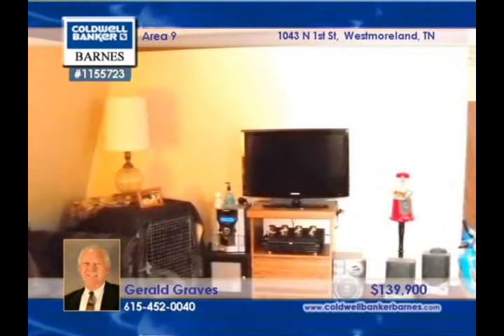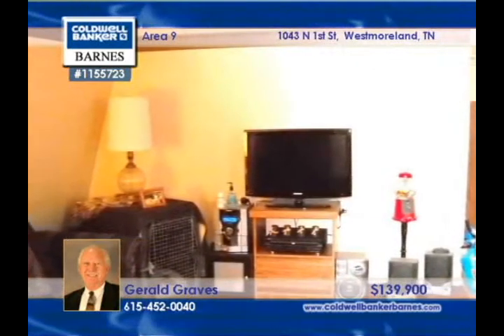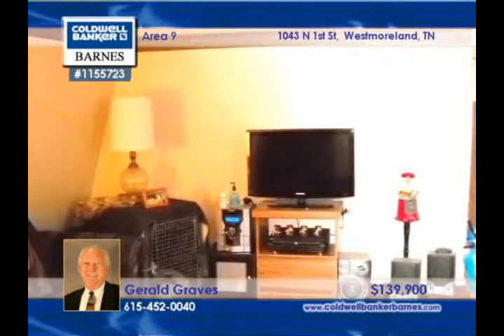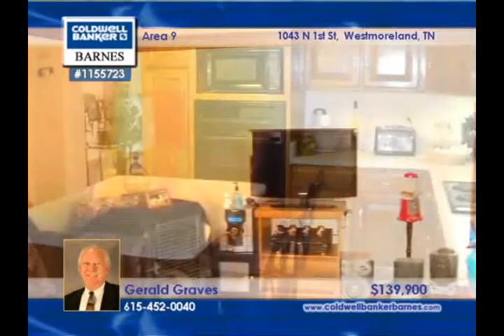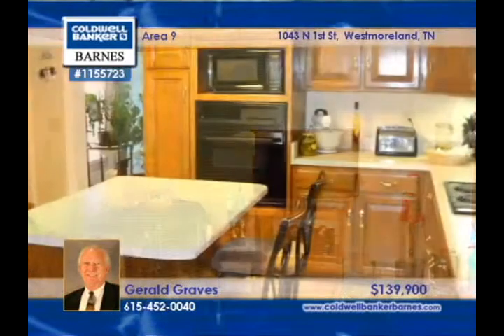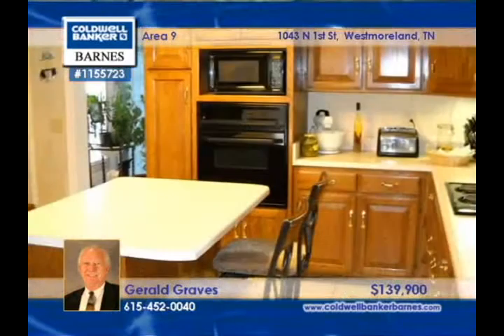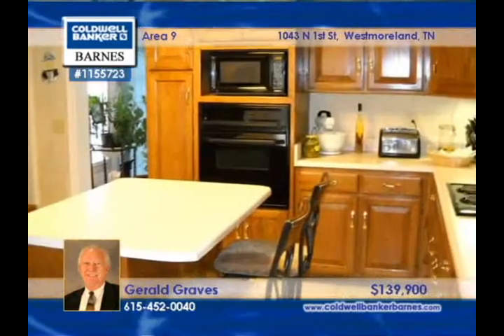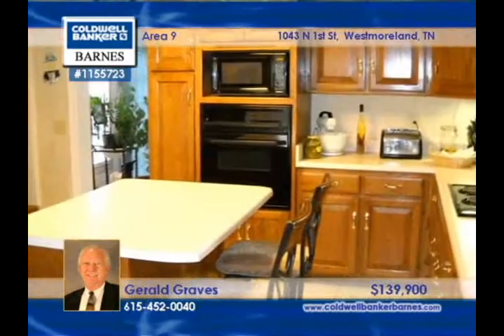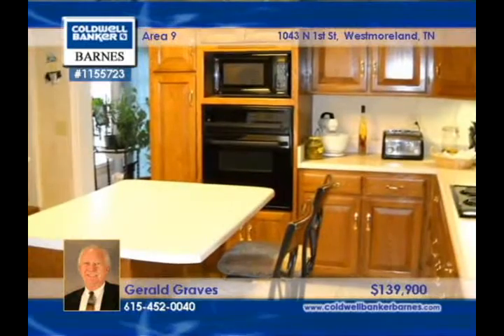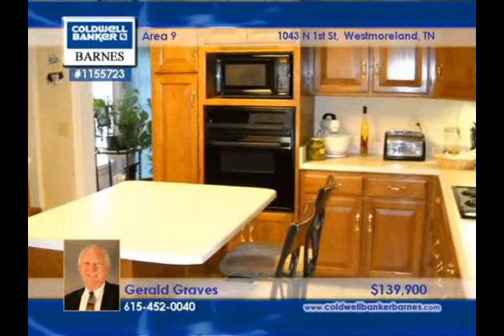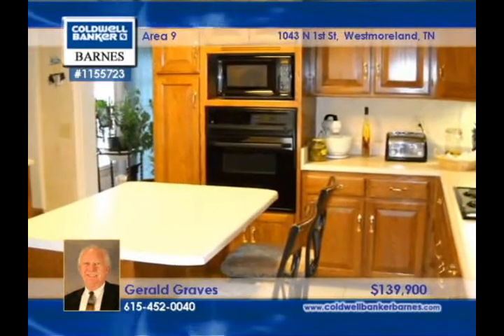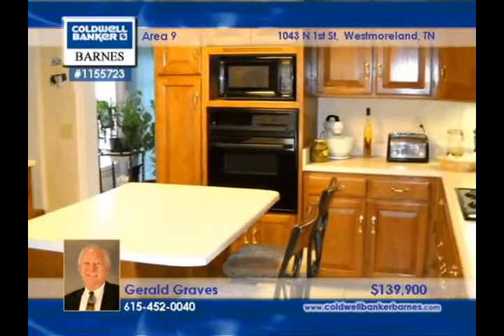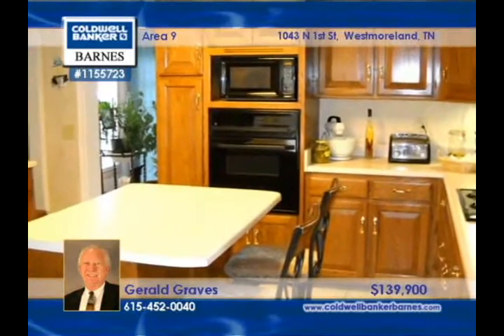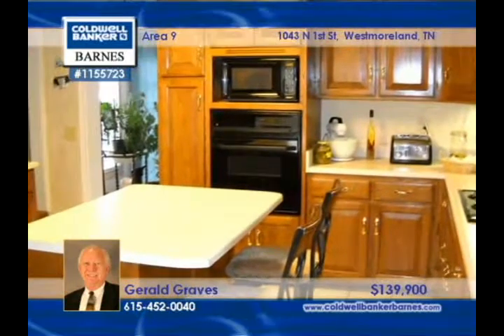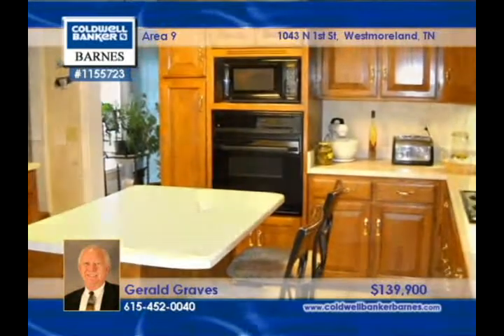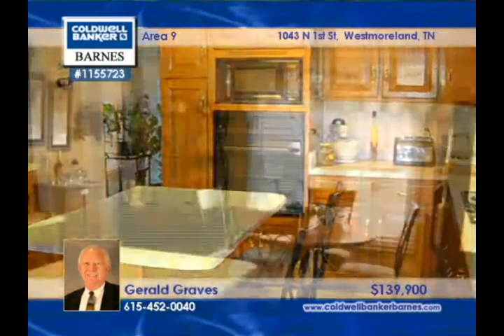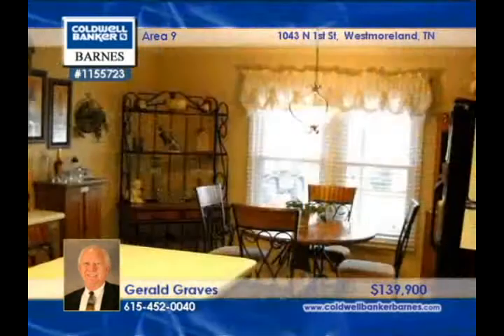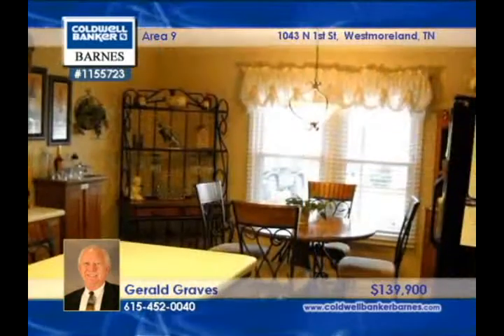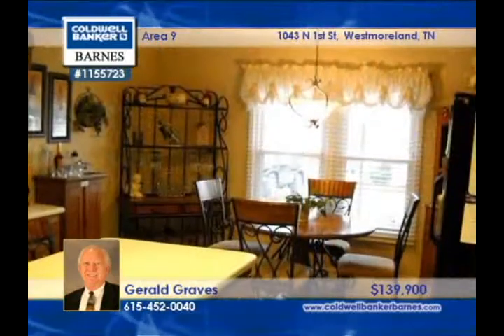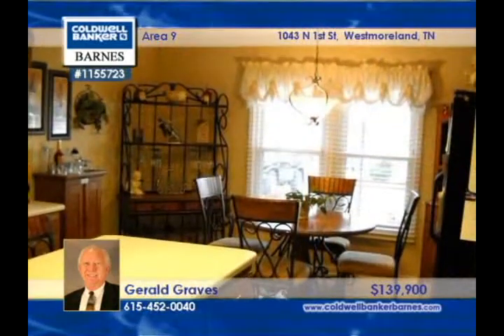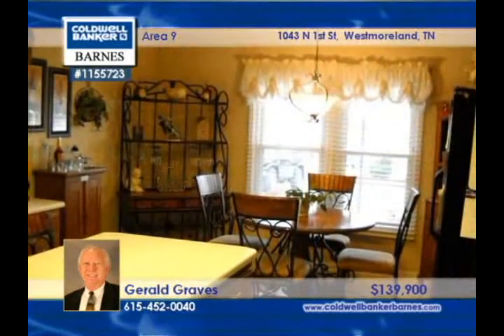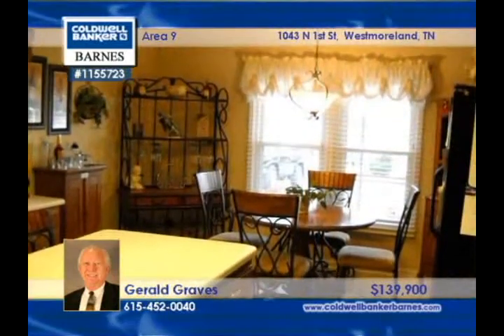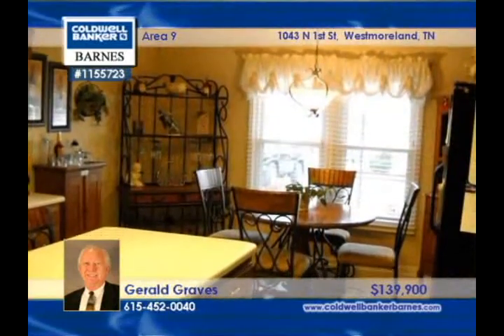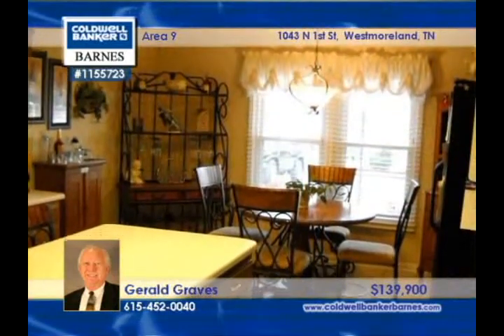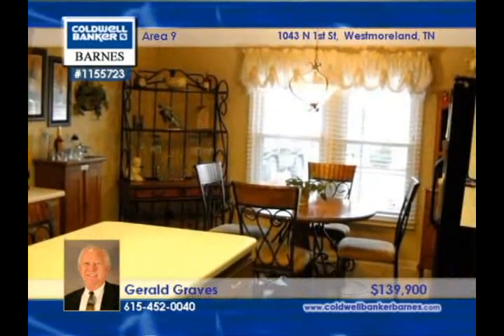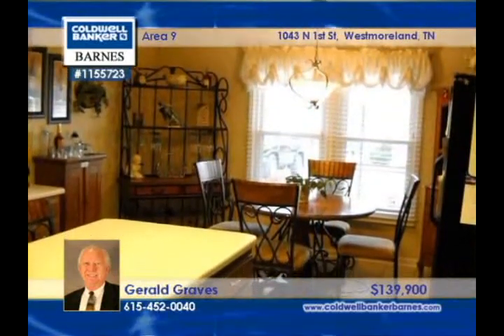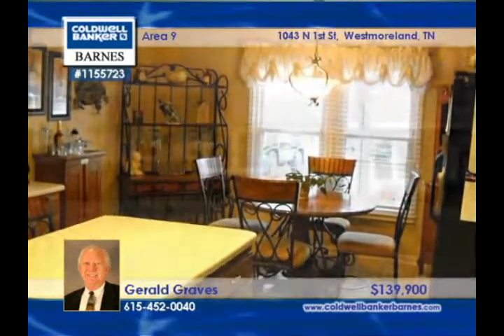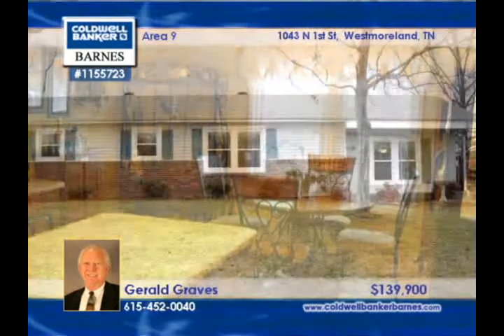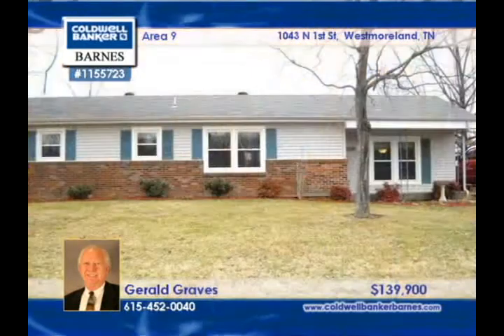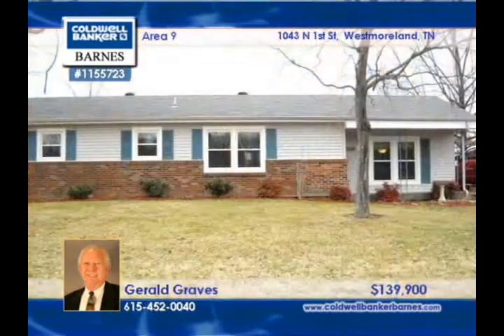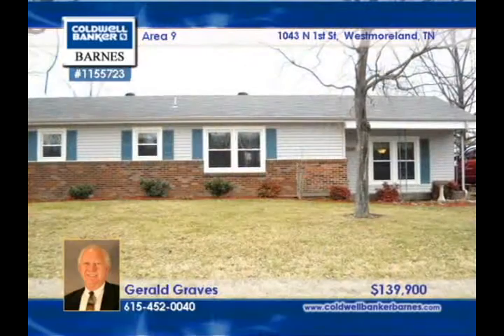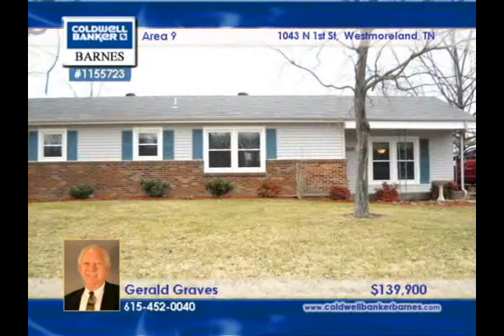The adjoining lot is included in the sale of this three bedroom, two bath home. Gerald Graves would love to assist you in kicking off the purchasing process.